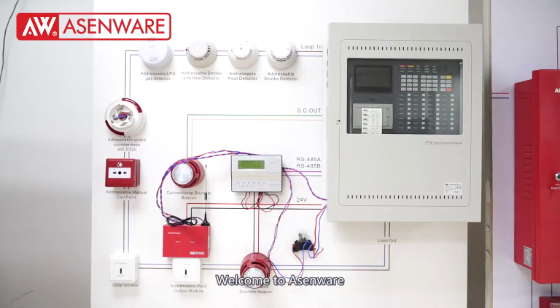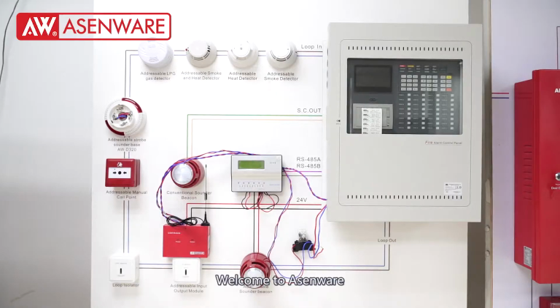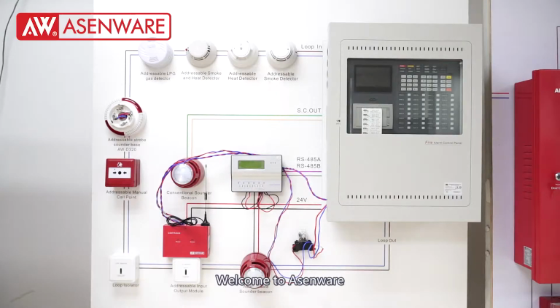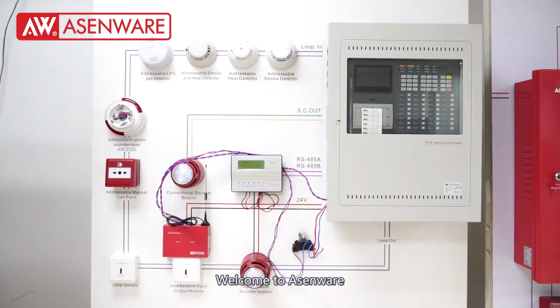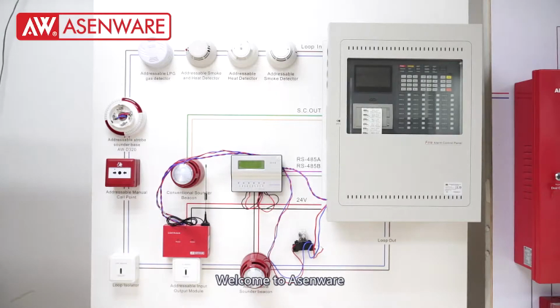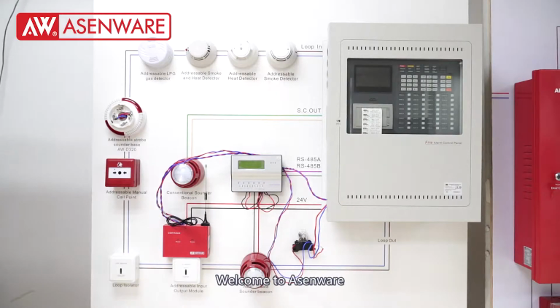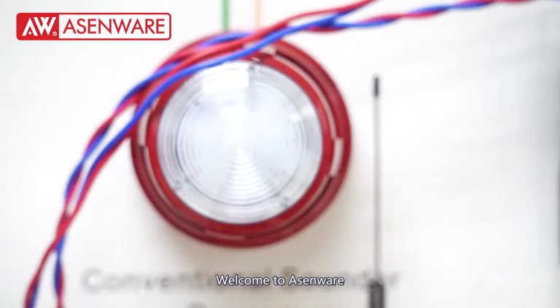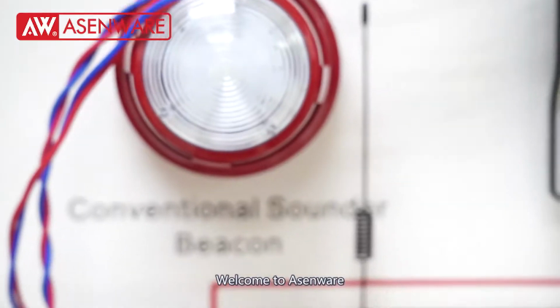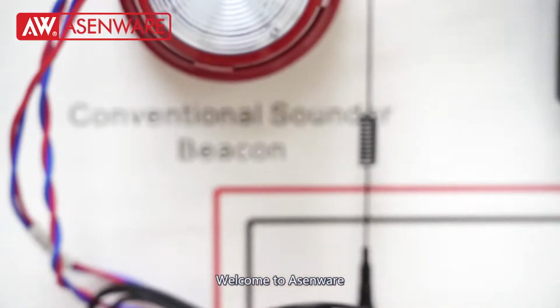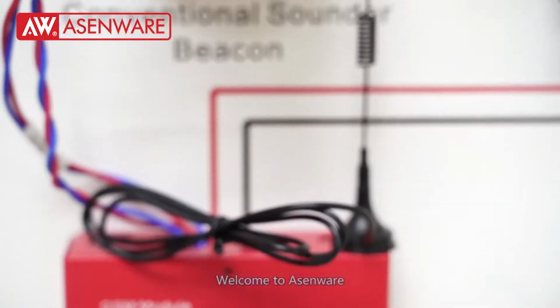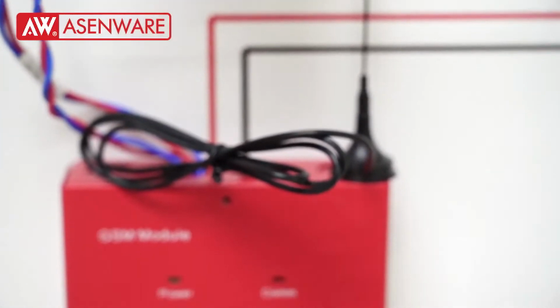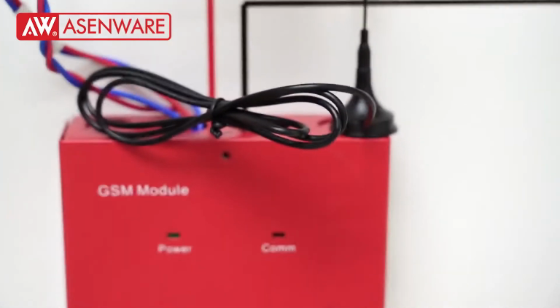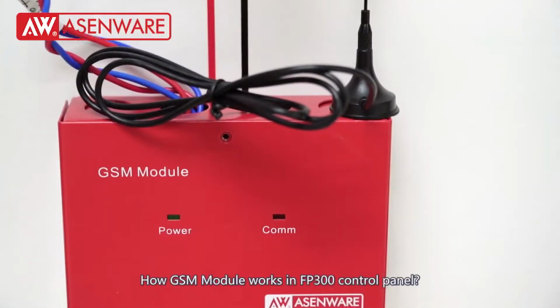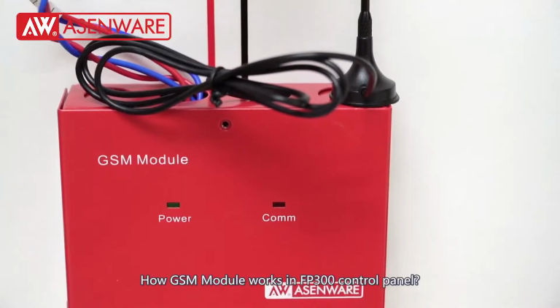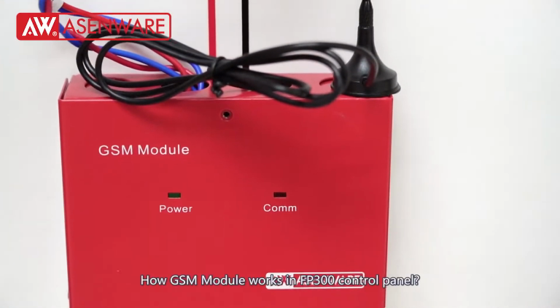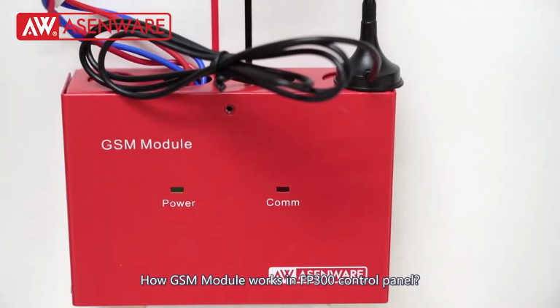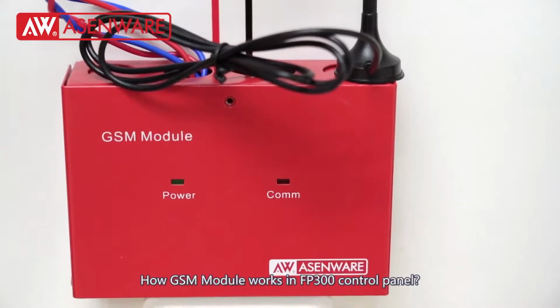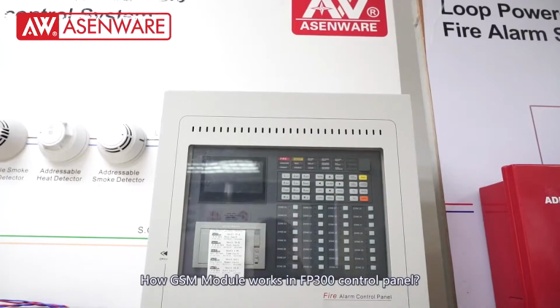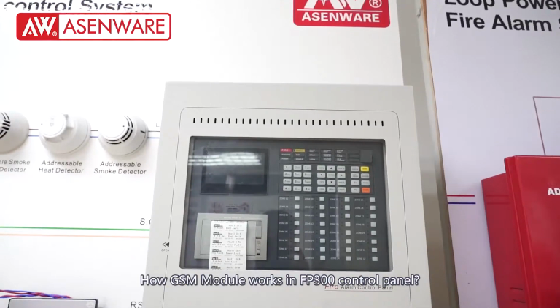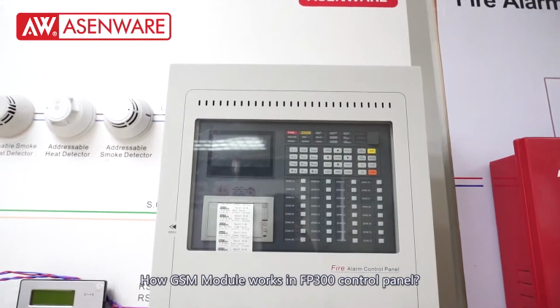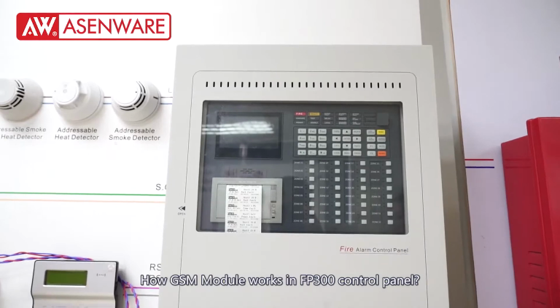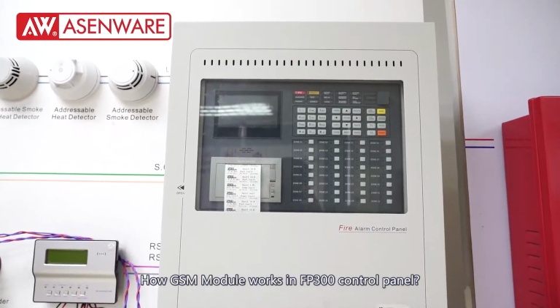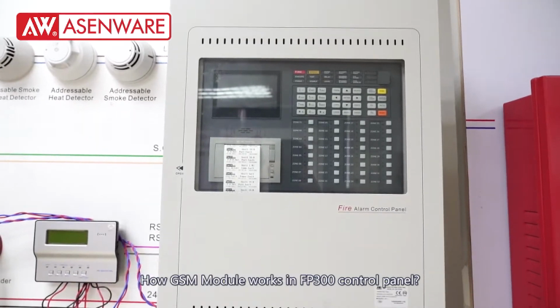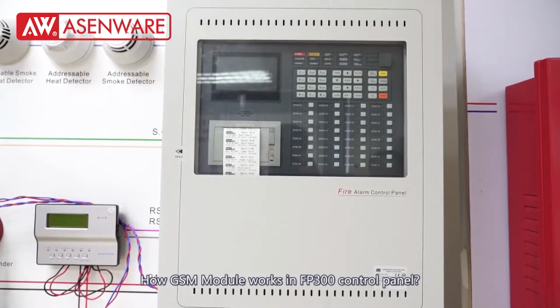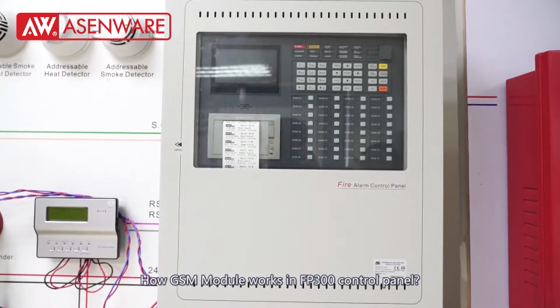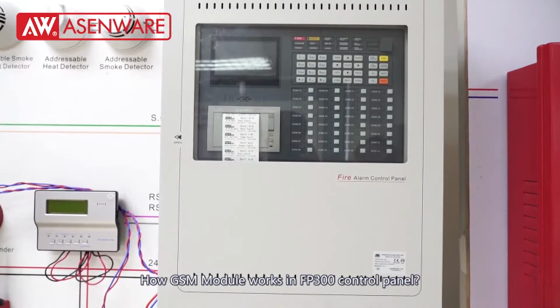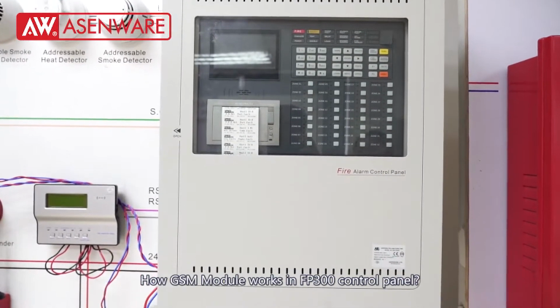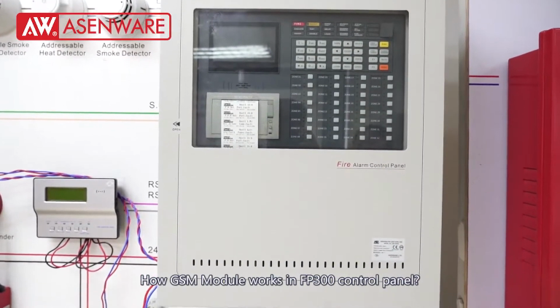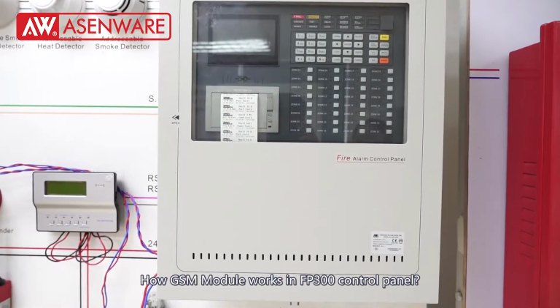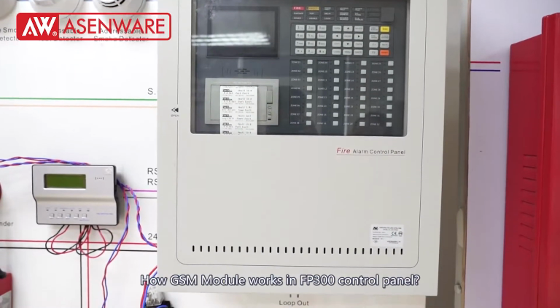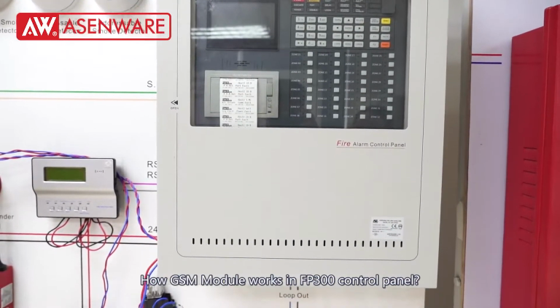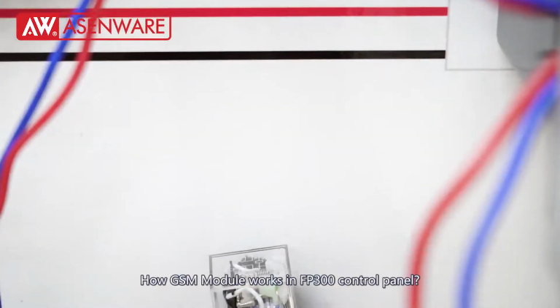Welcome to AsomWear. This video covers how the GSM module works in the FP300 control panel.